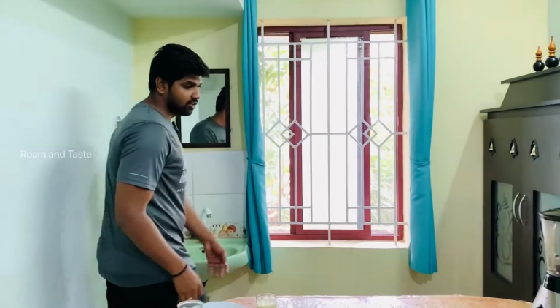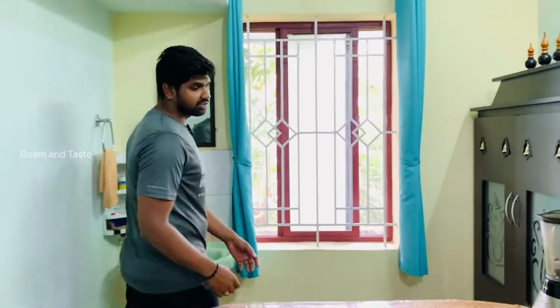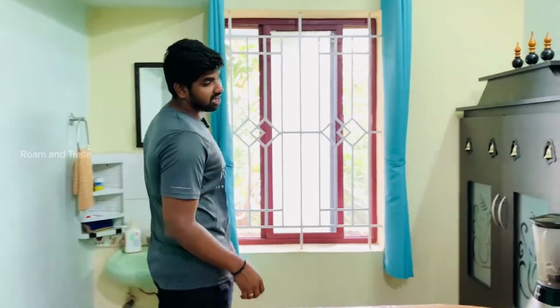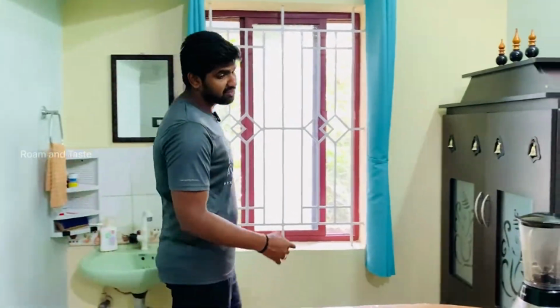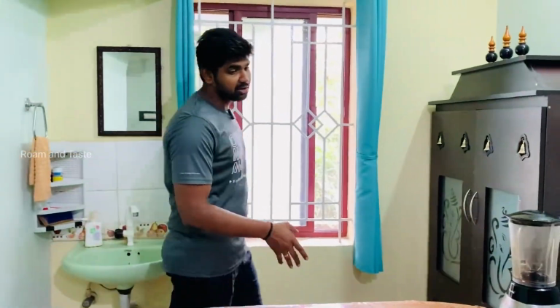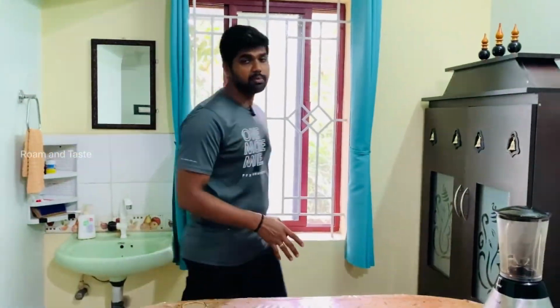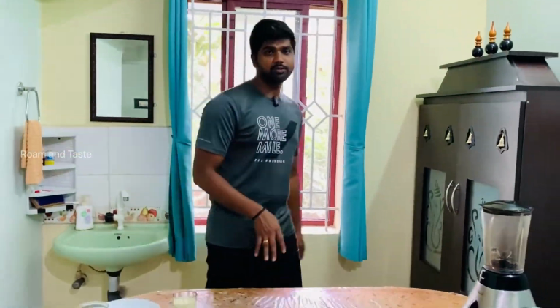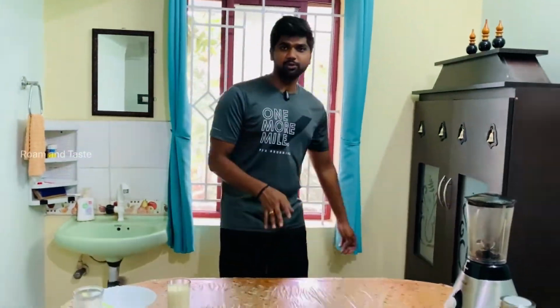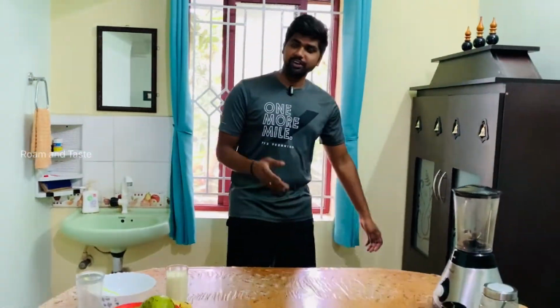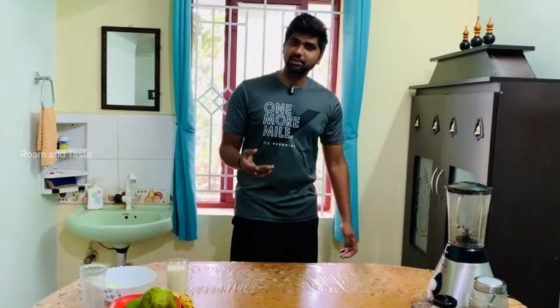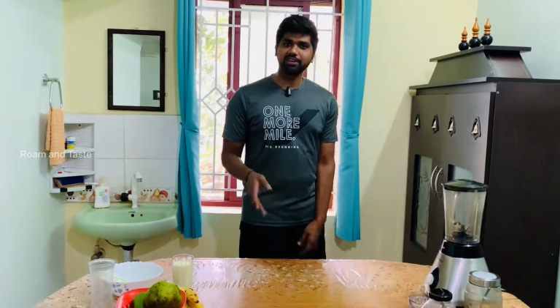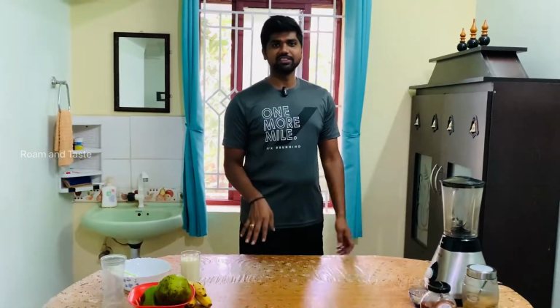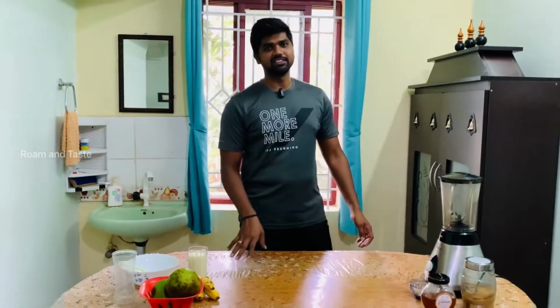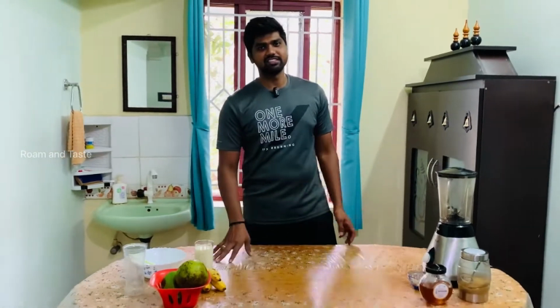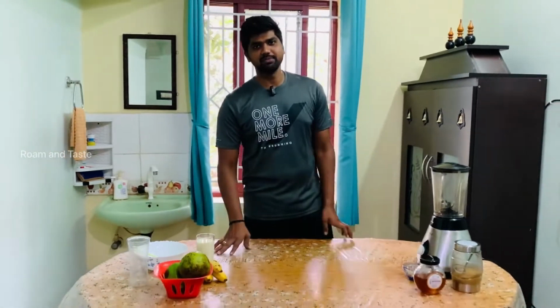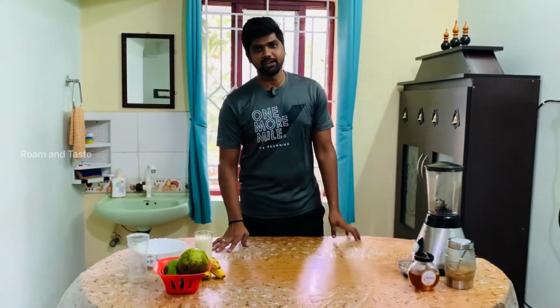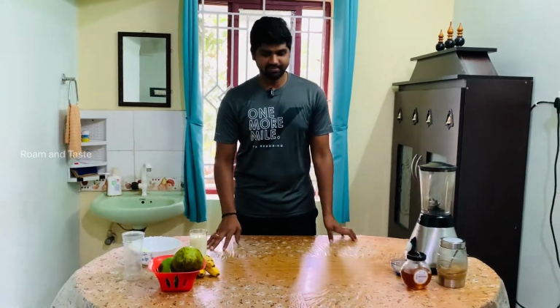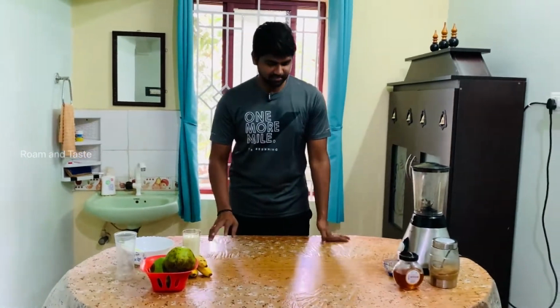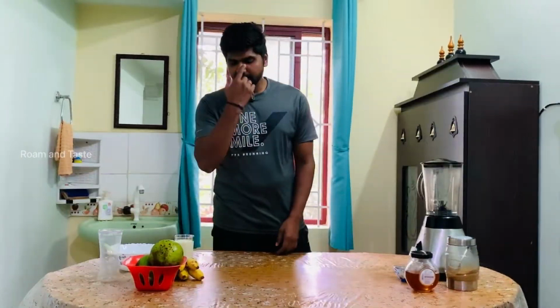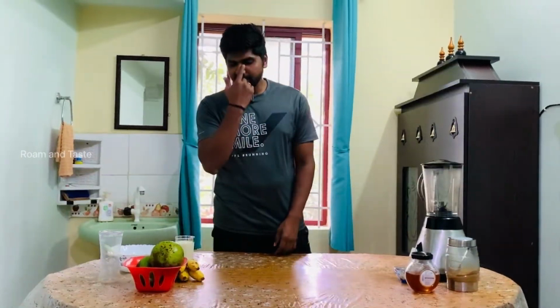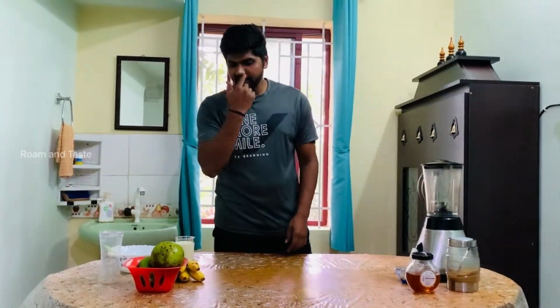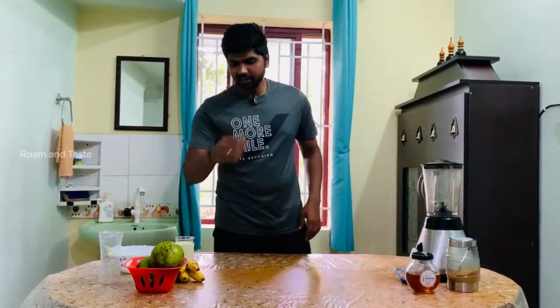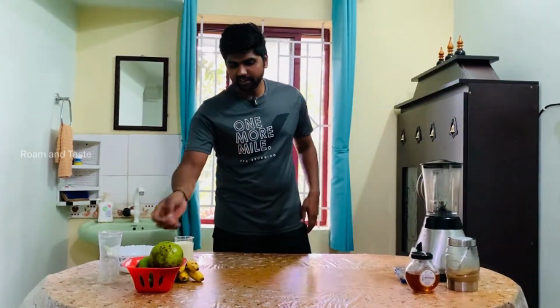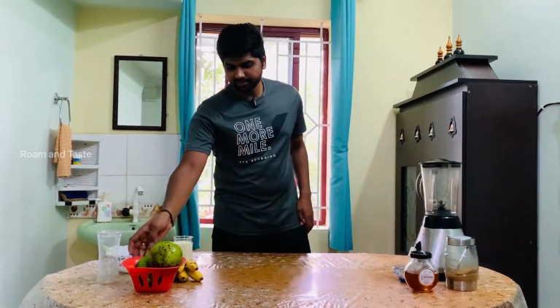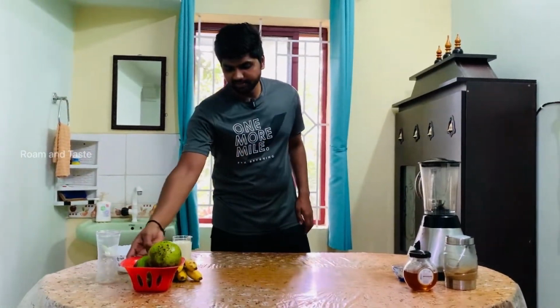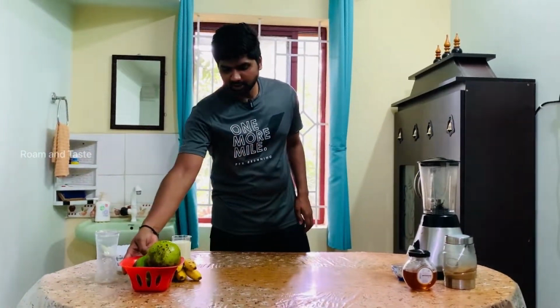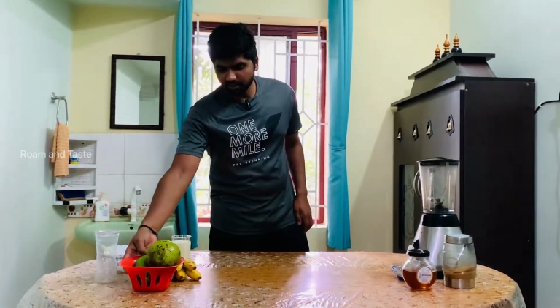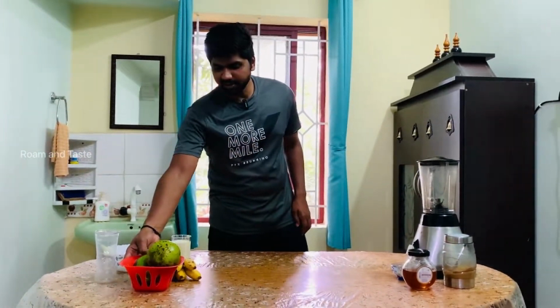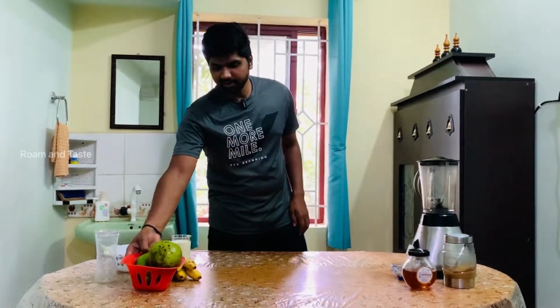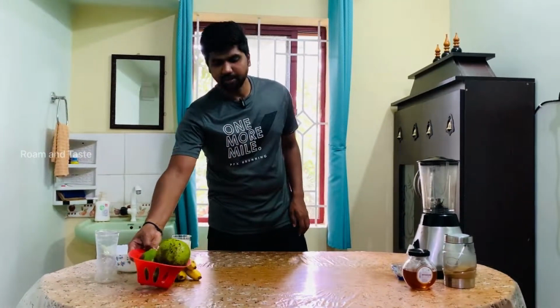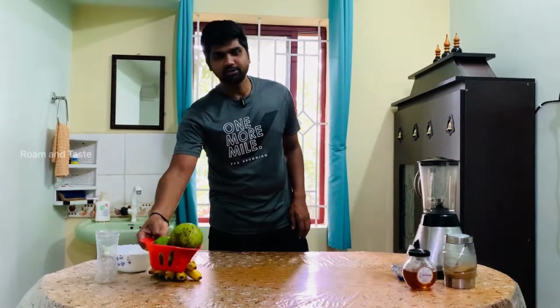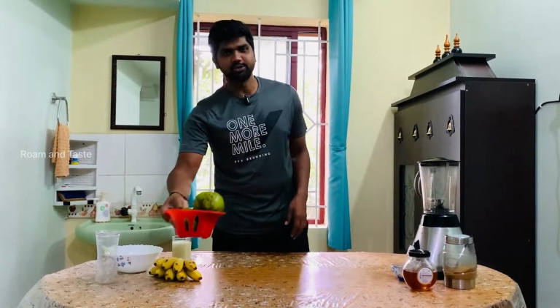Actually, Avocado — Butterfruit — it is the same. I am going to call it Butterfruit.